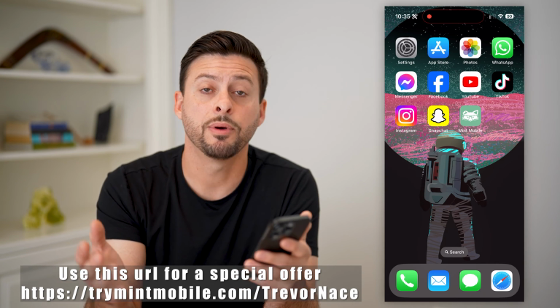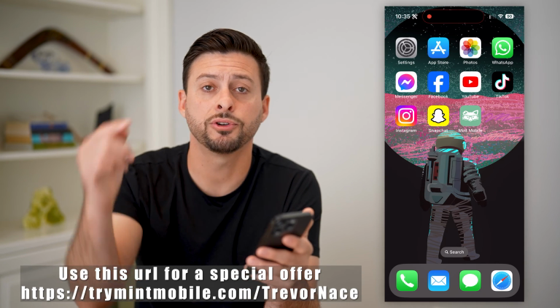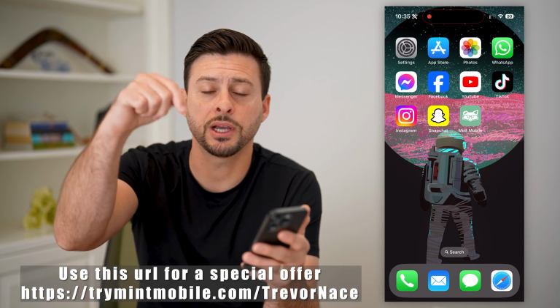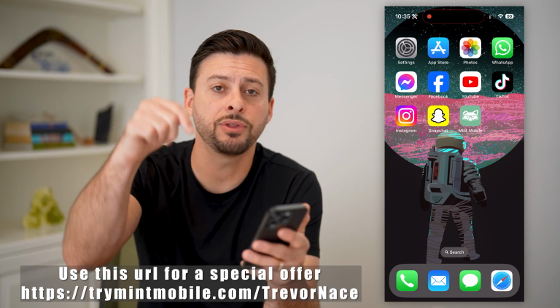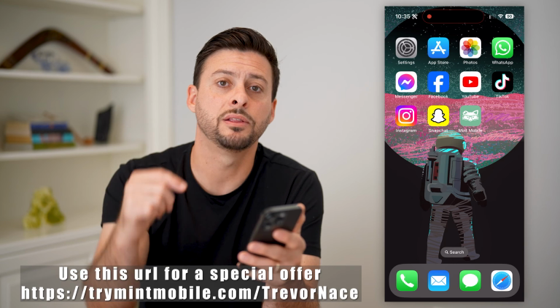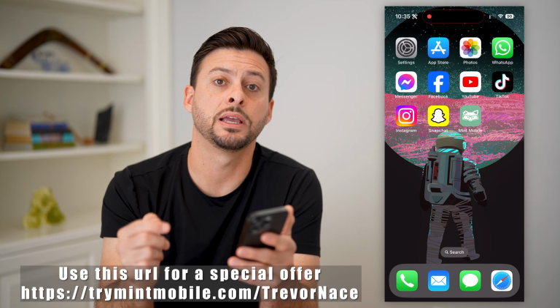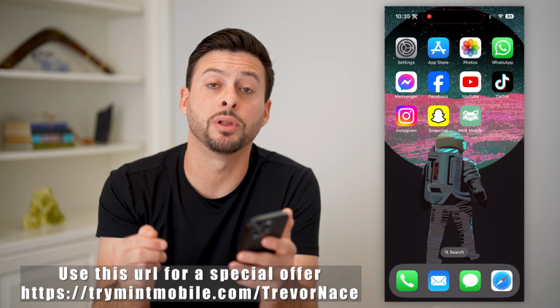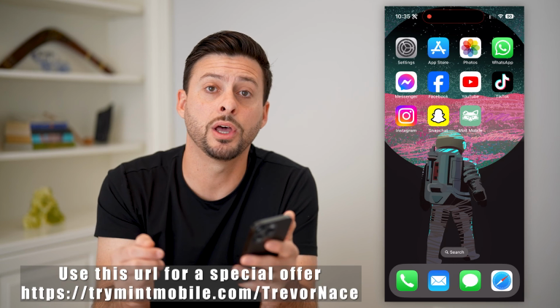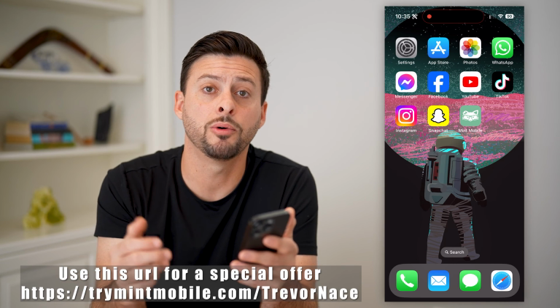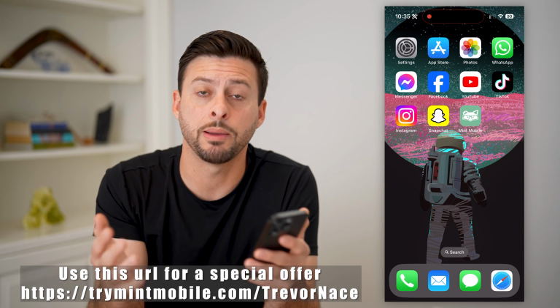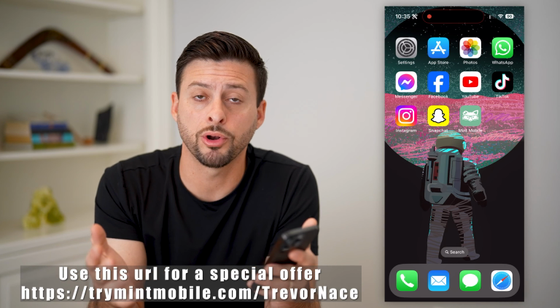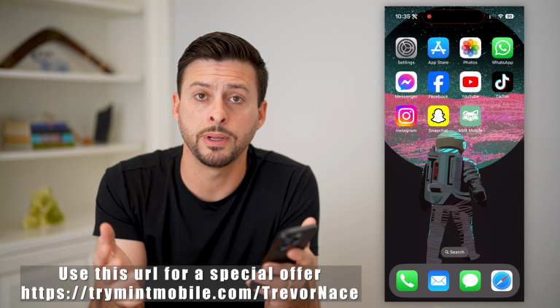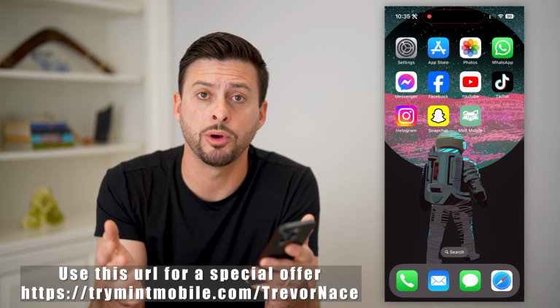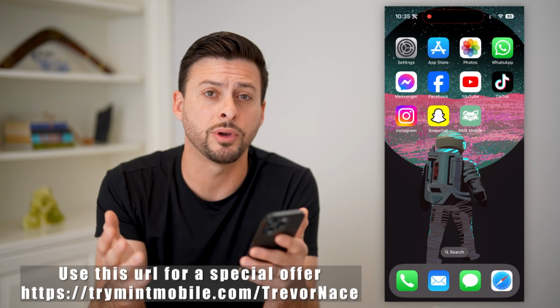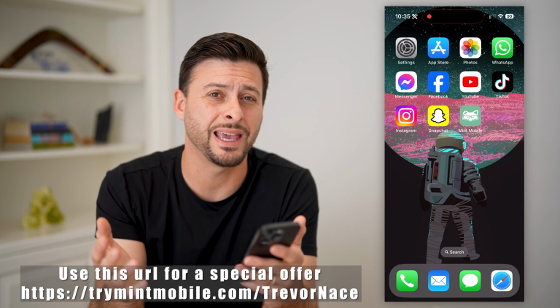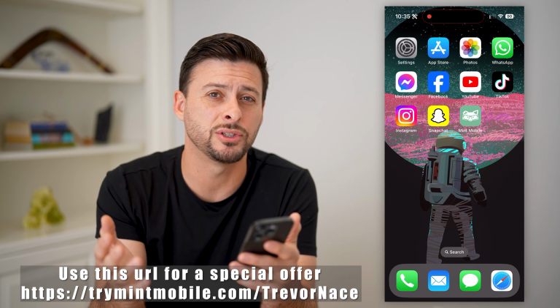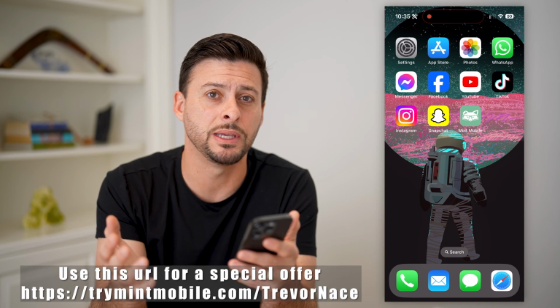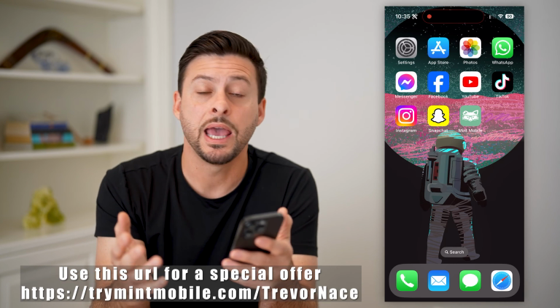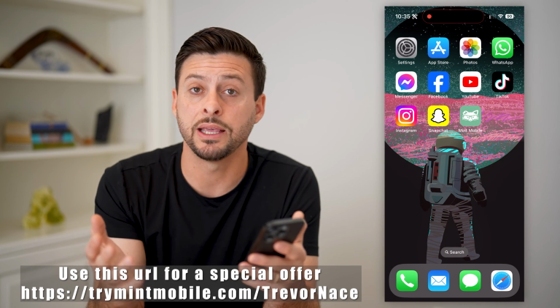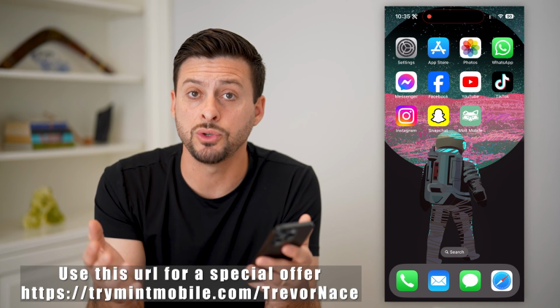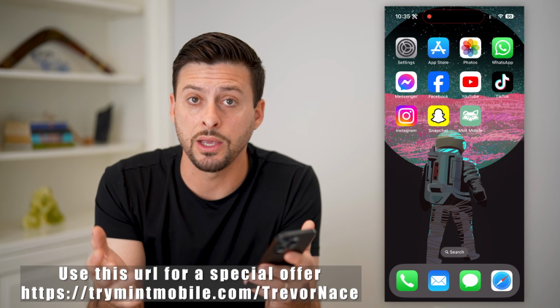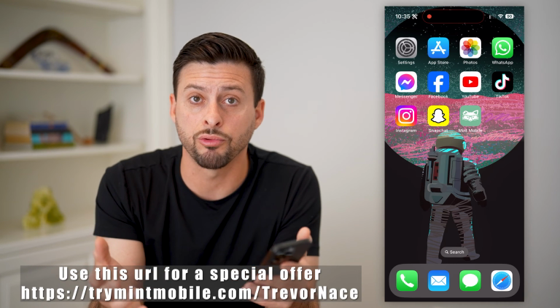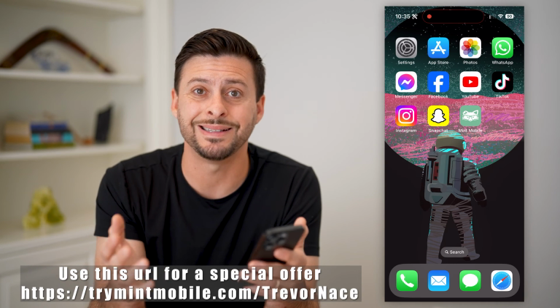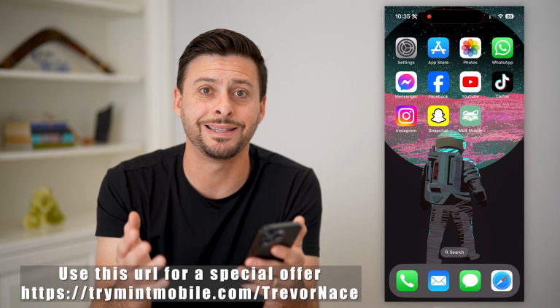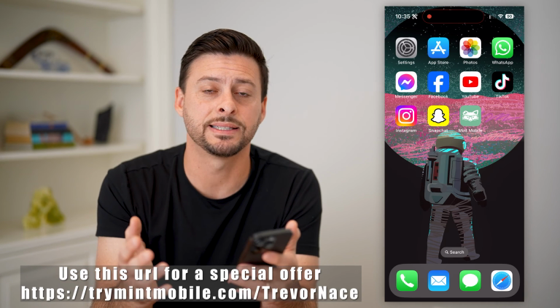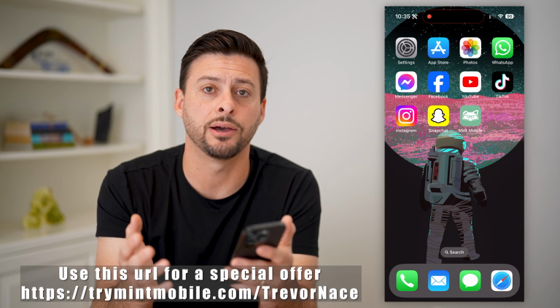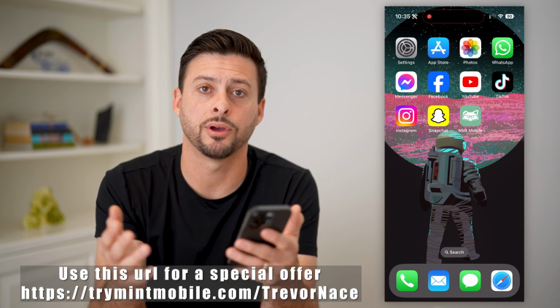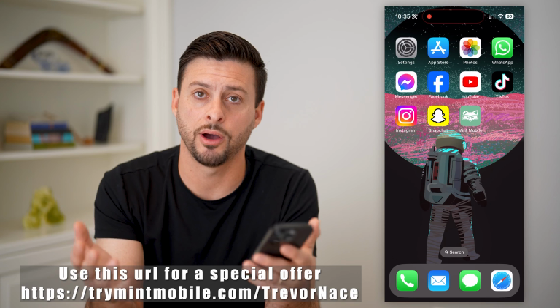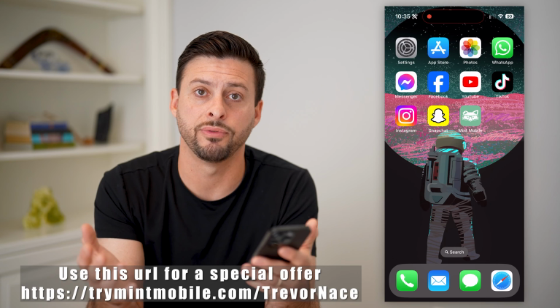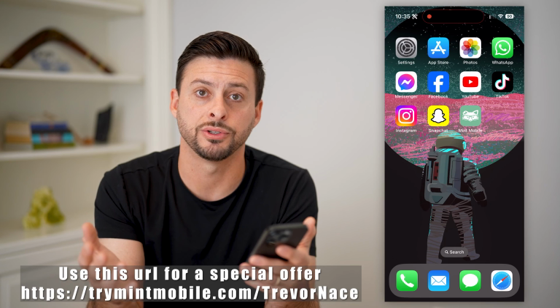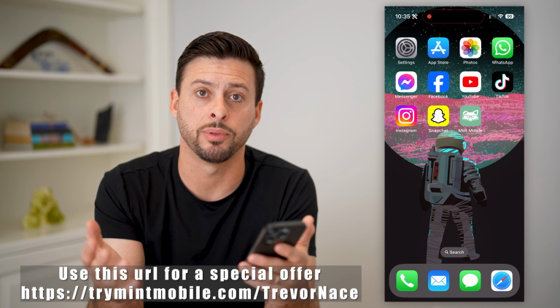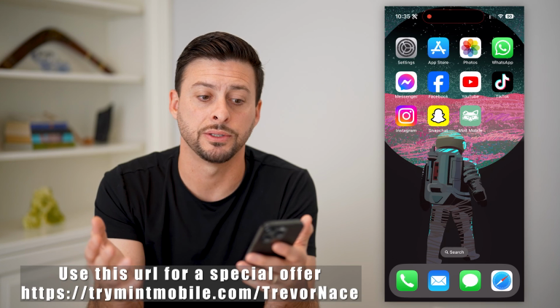But first, check out the link below. My partner, Mint Mobile, gave it to me, and it gives you a great discount off of their cell plans.